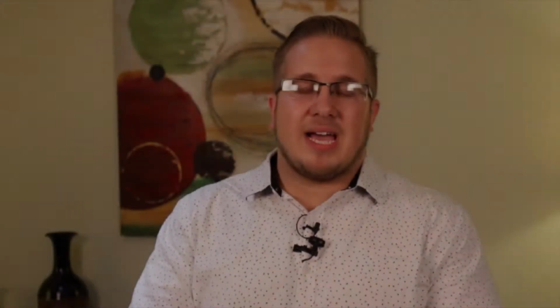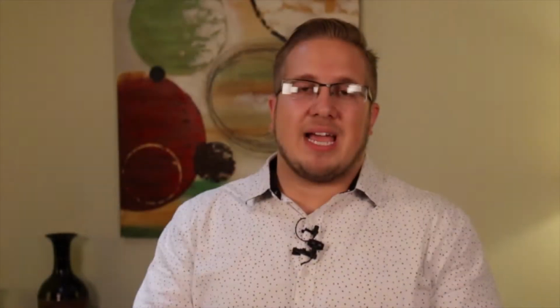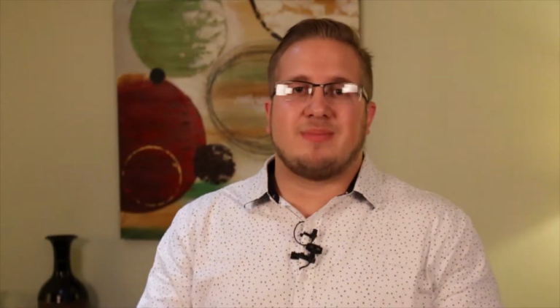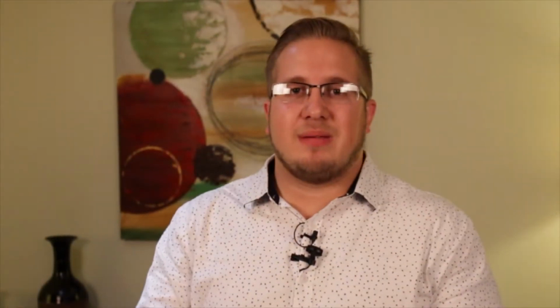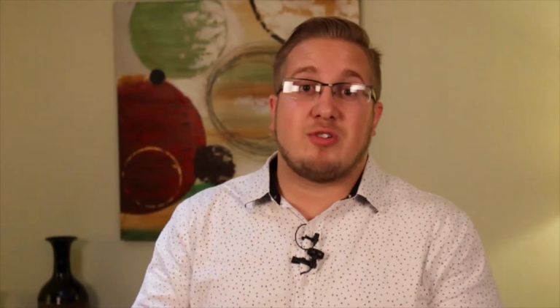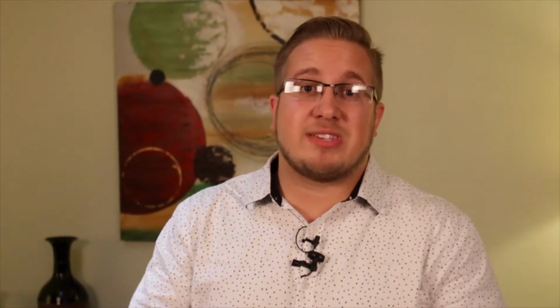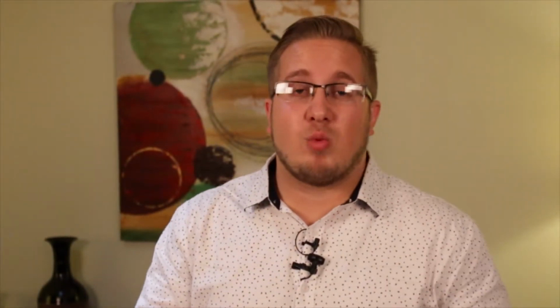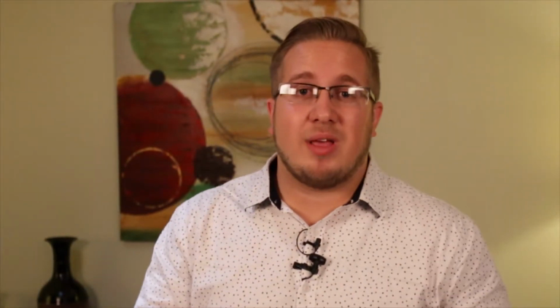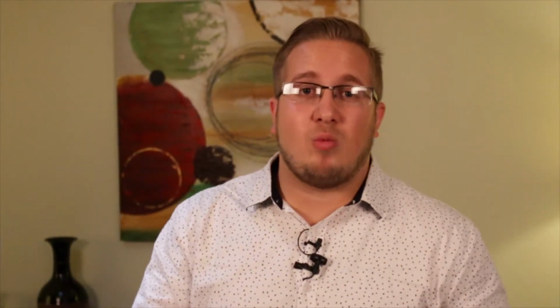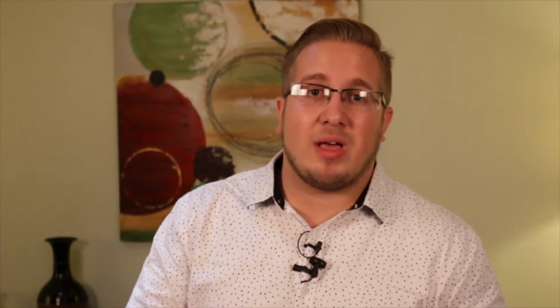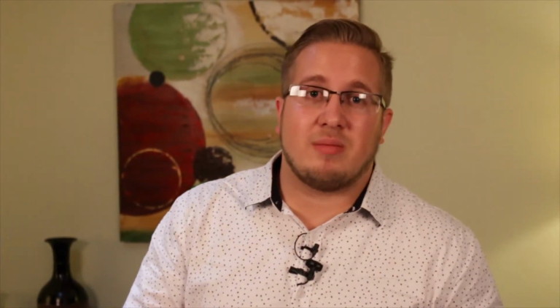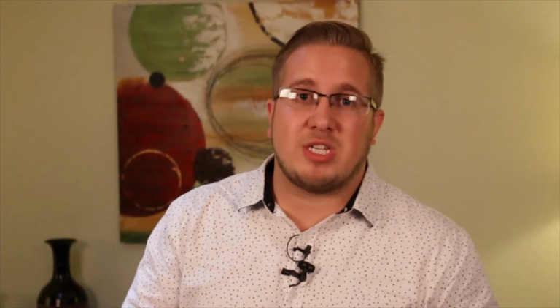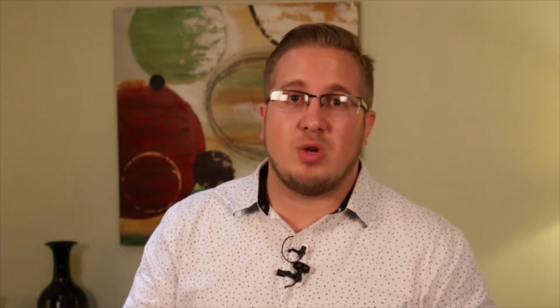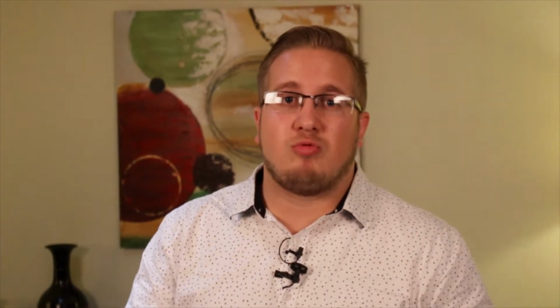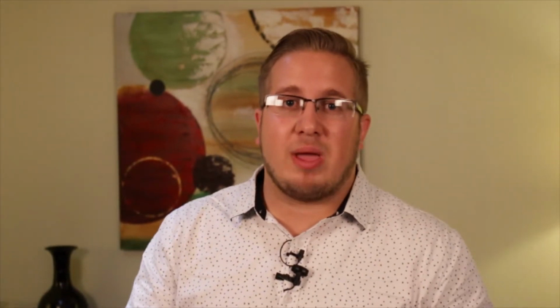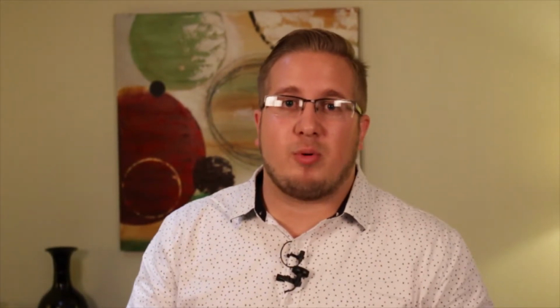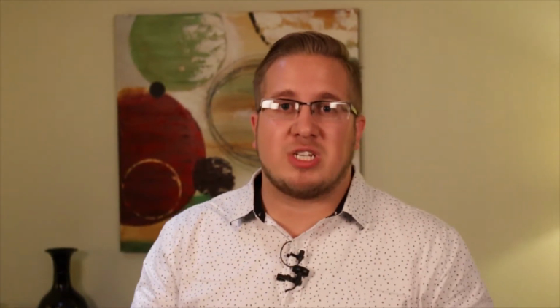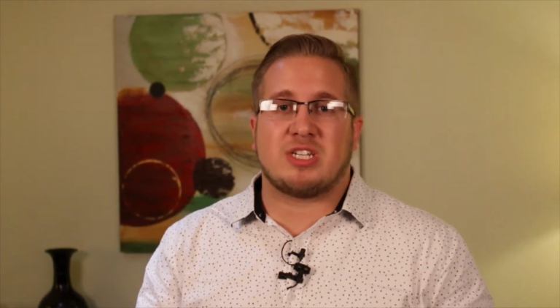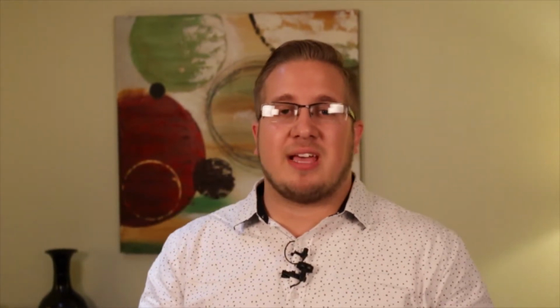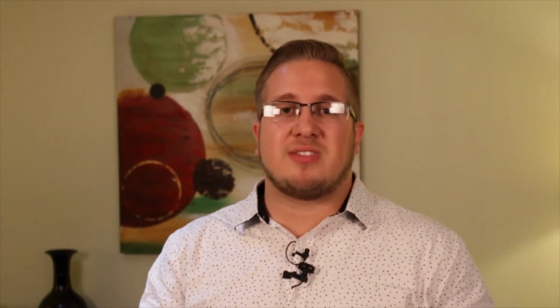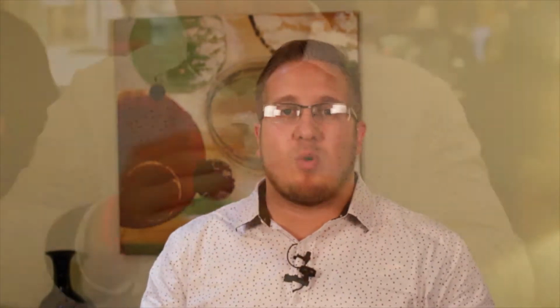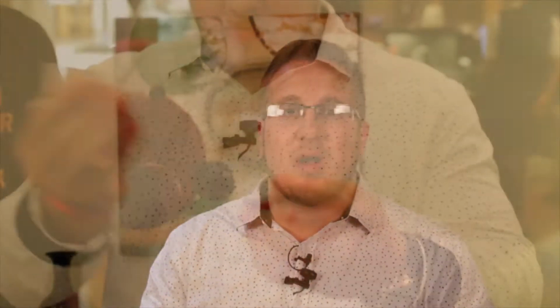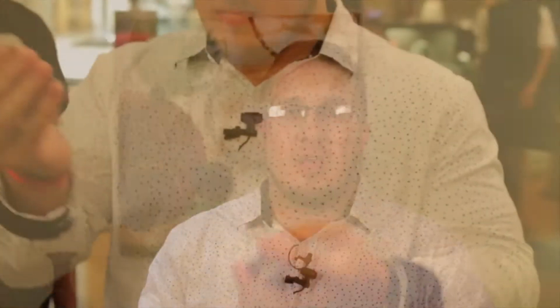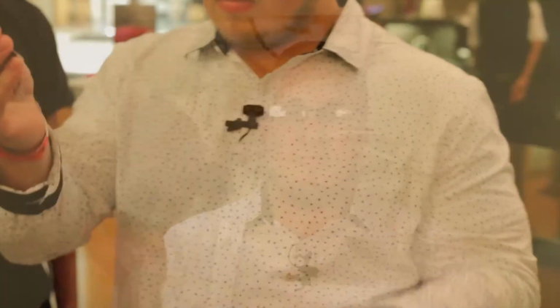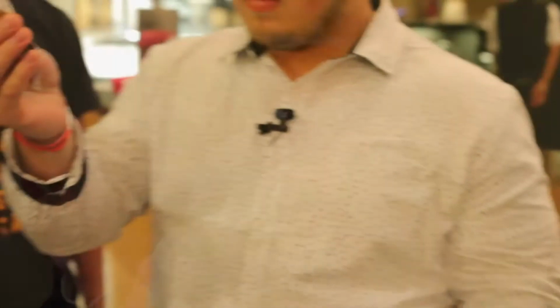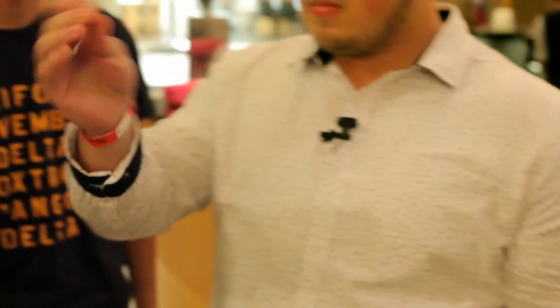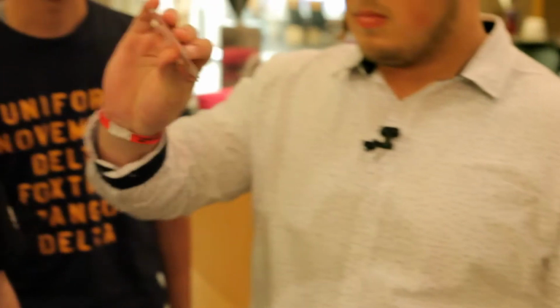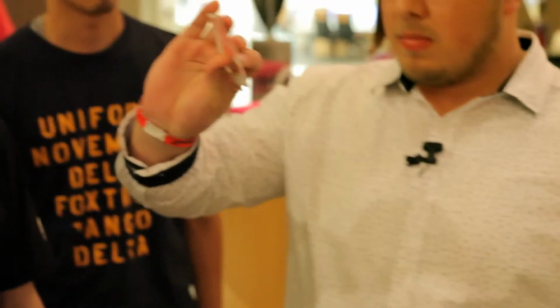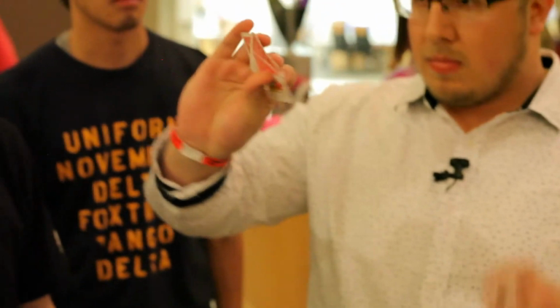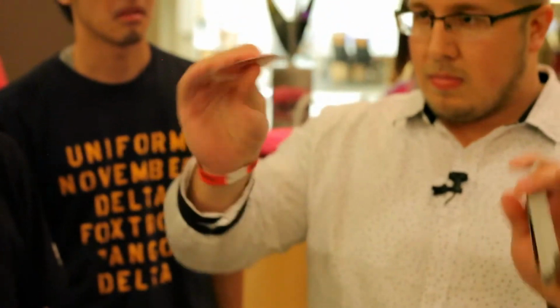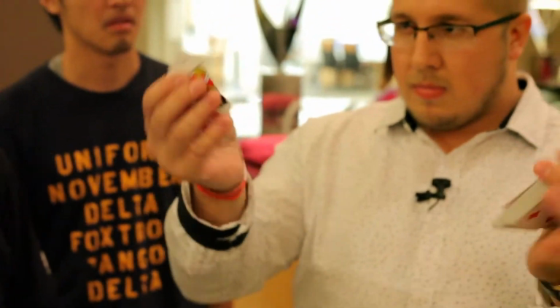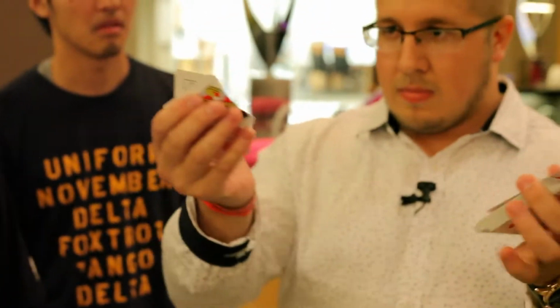Hi guys, my name is Christopher Wheel and welcome to R.I.P., which stands for Restoration in Progress.